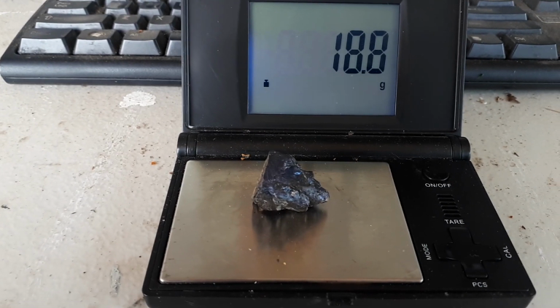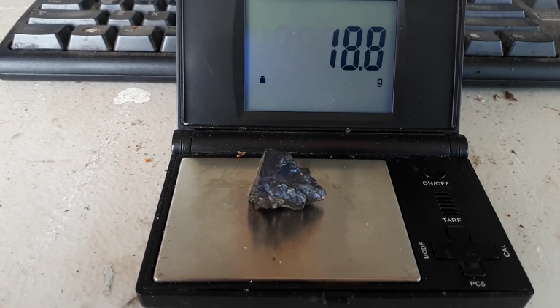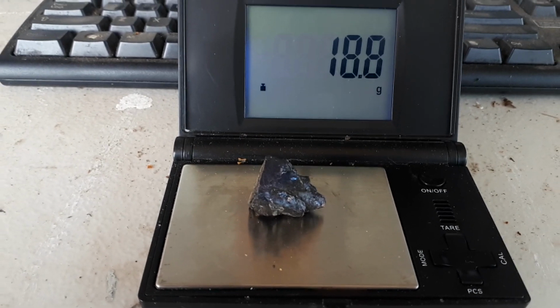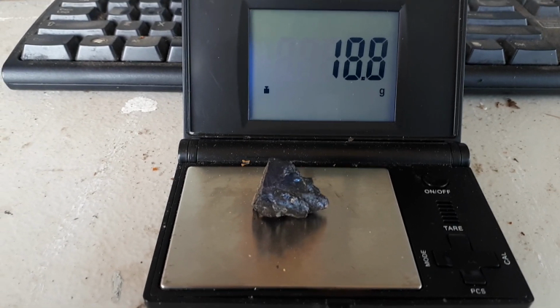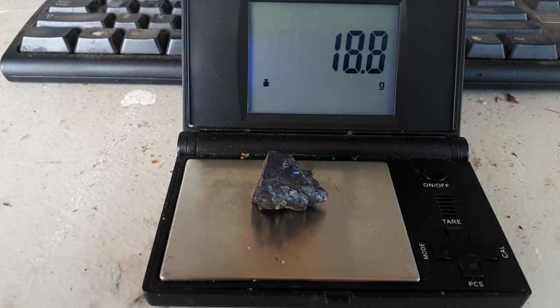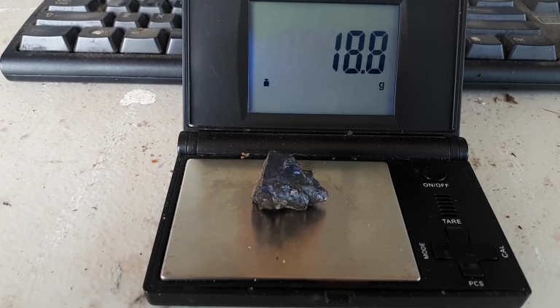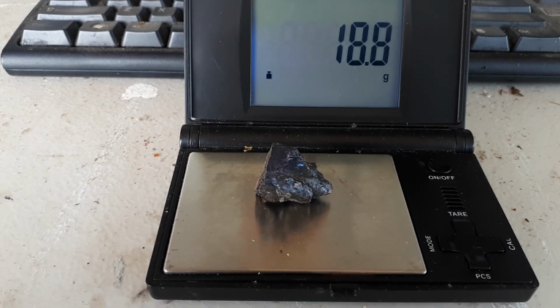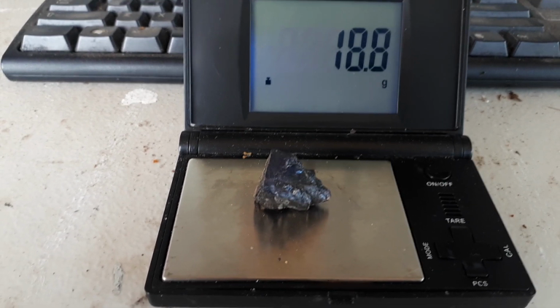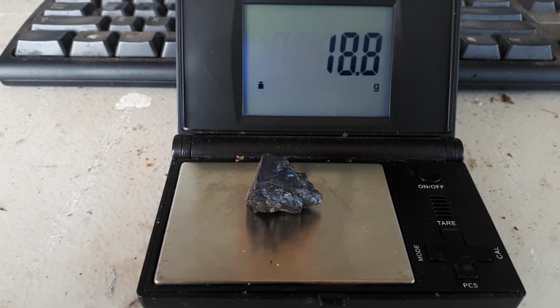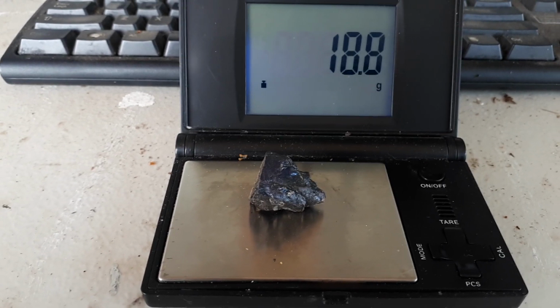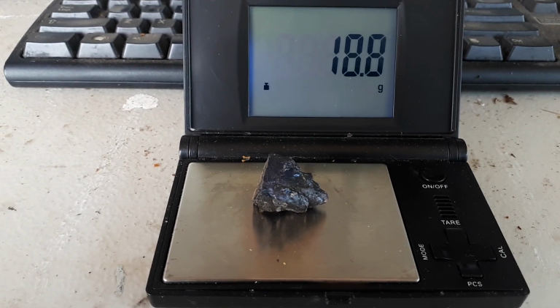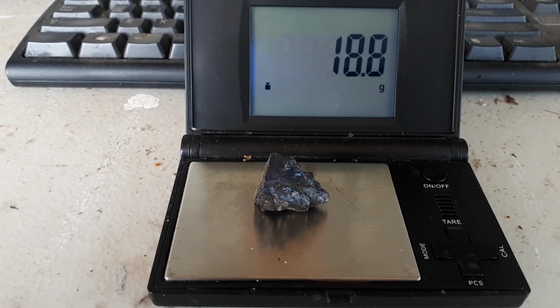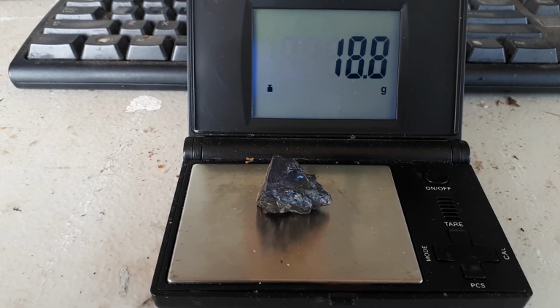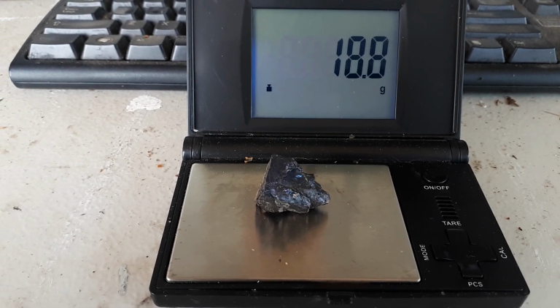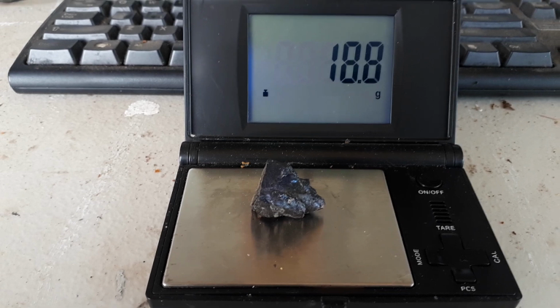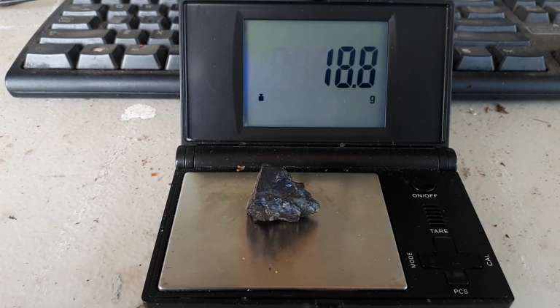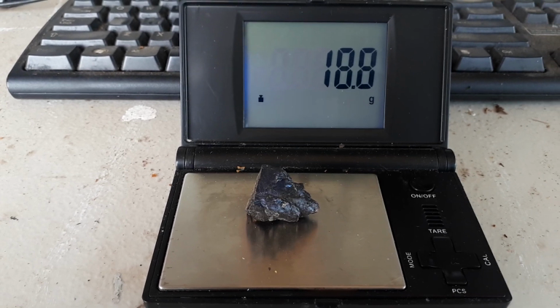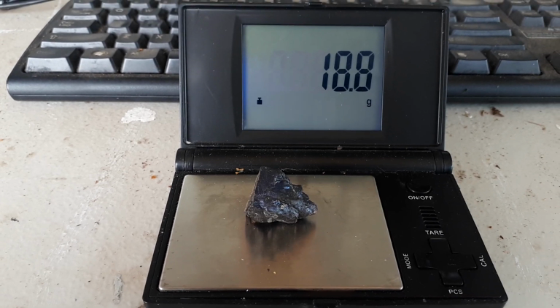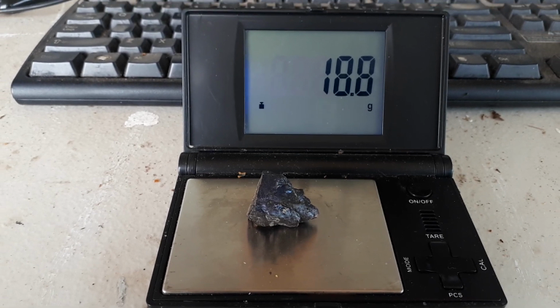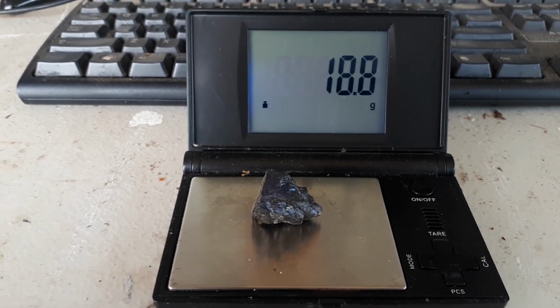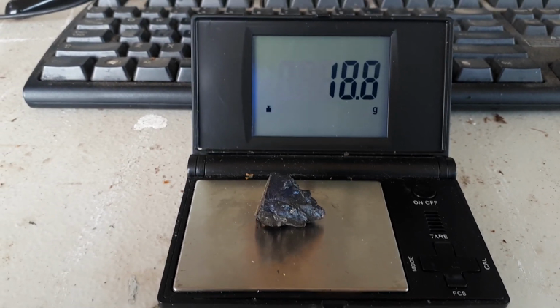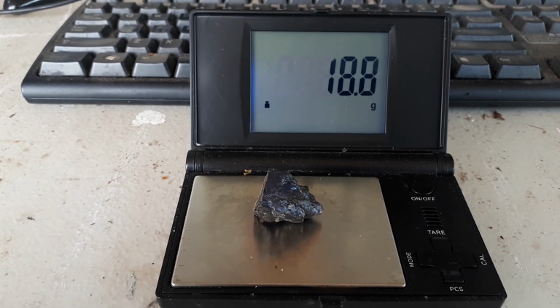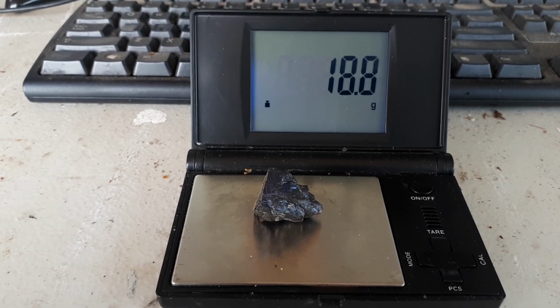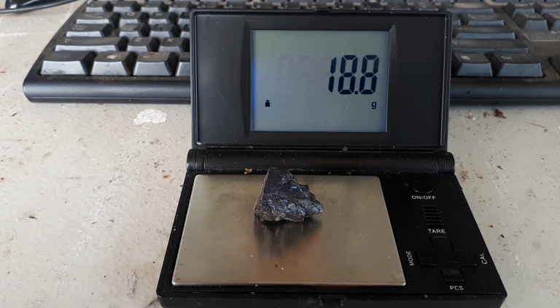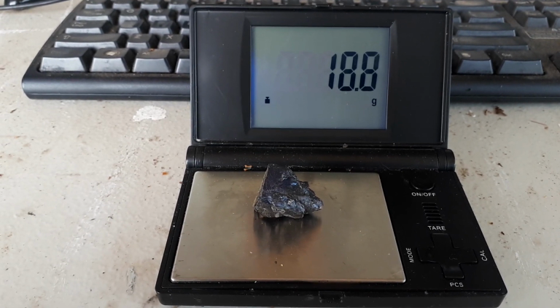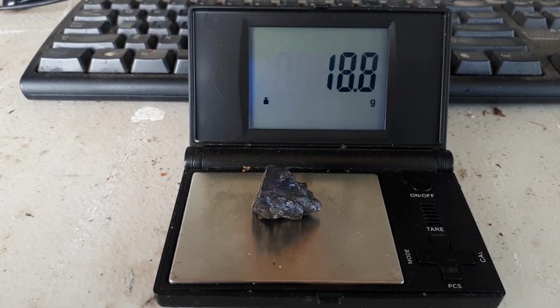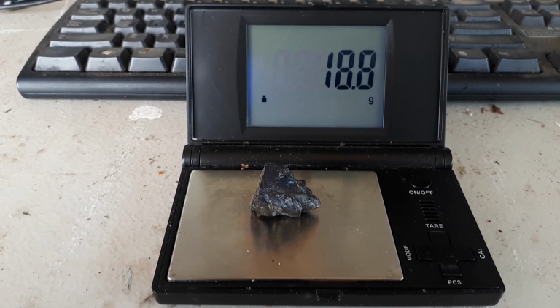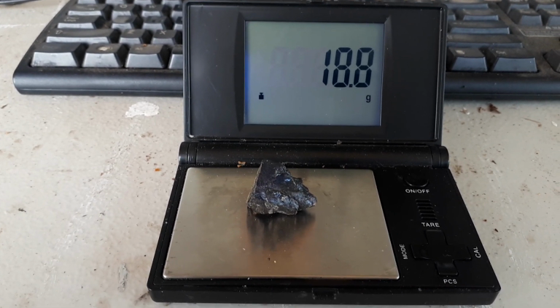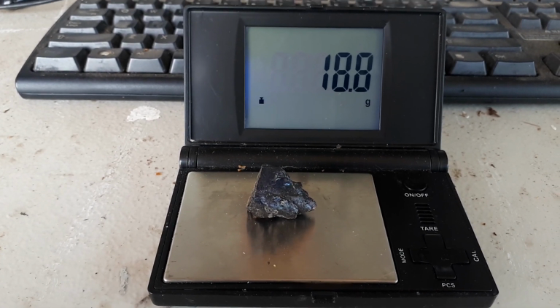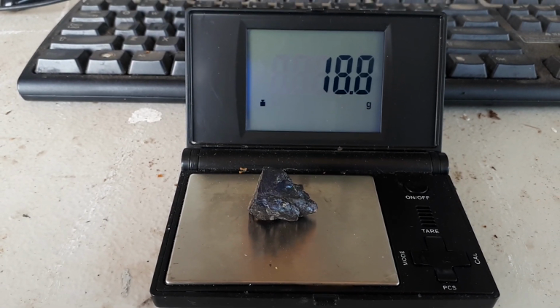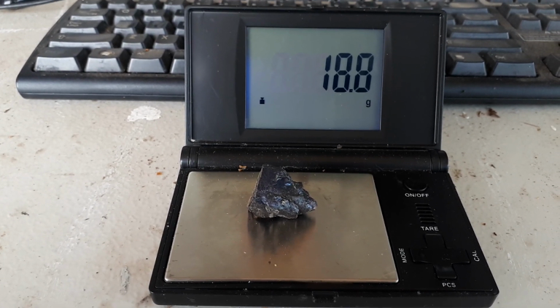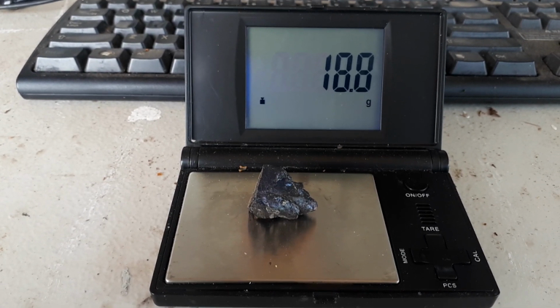Very brittle but very hard to take apart. I call it platinum and palladium.